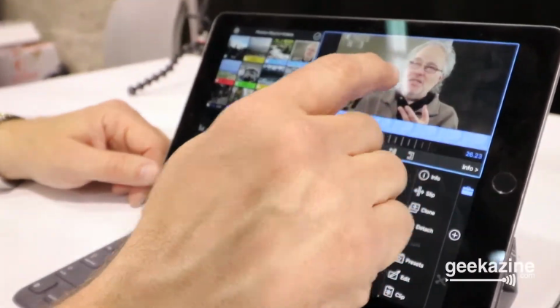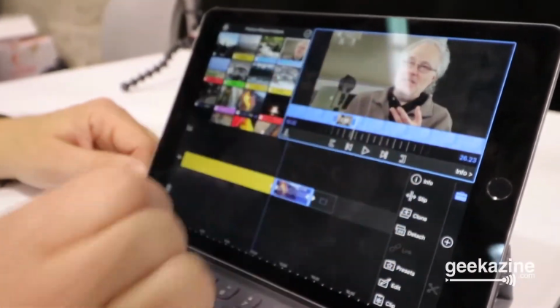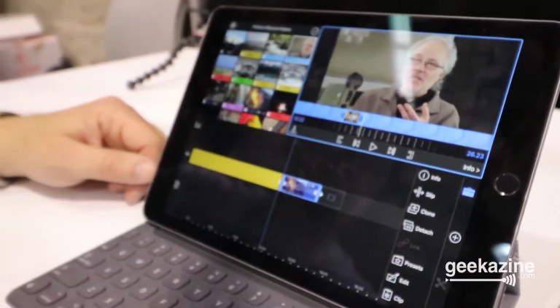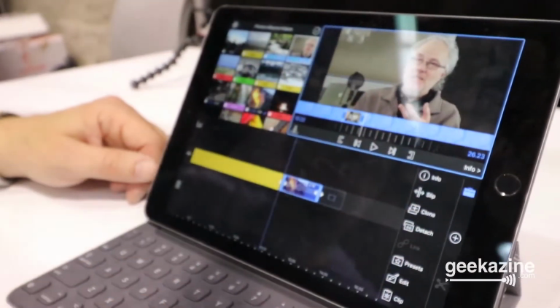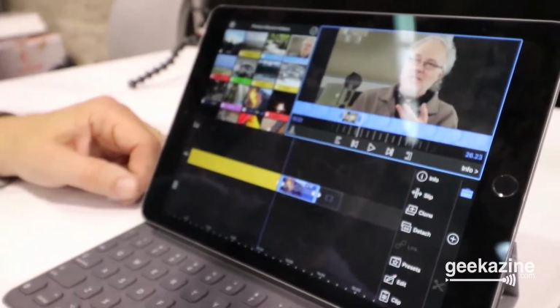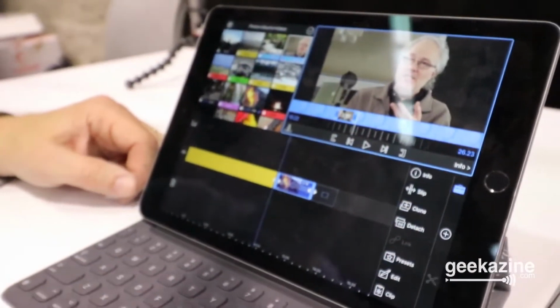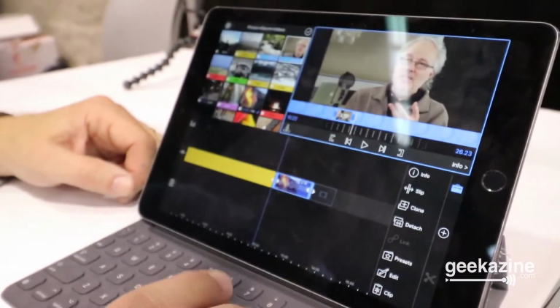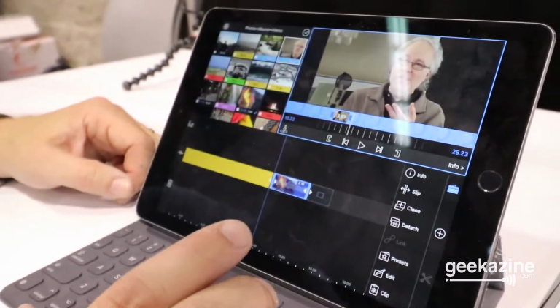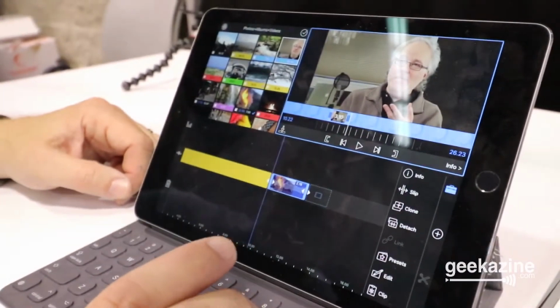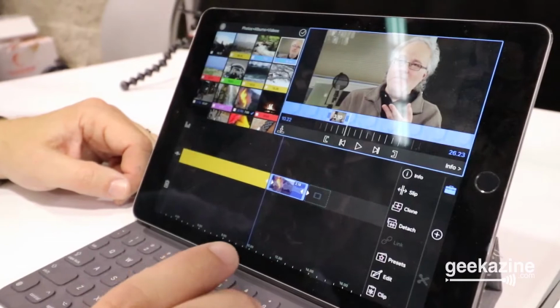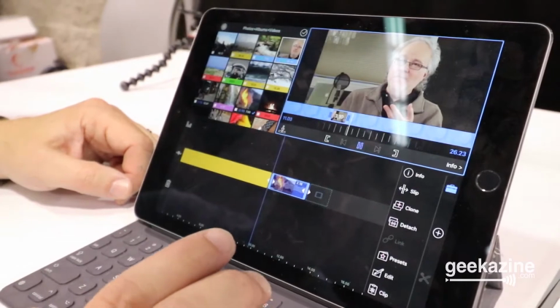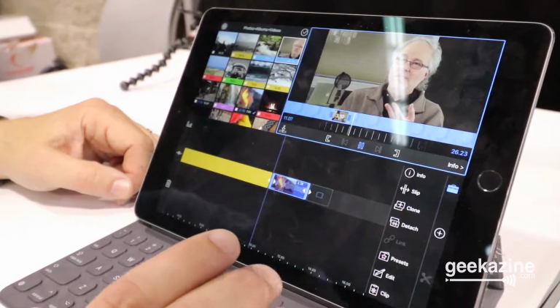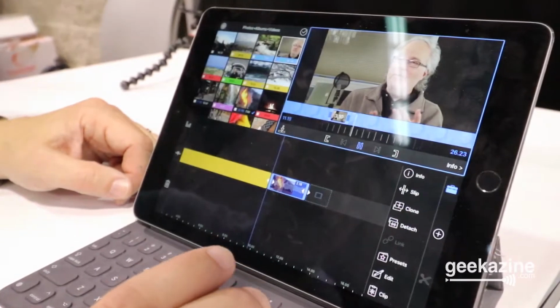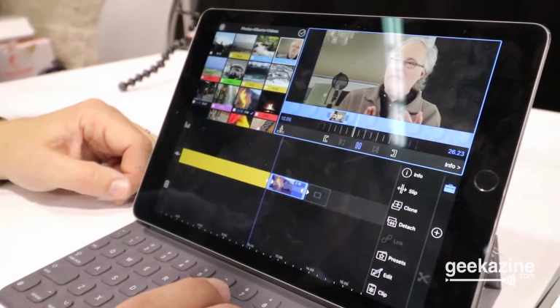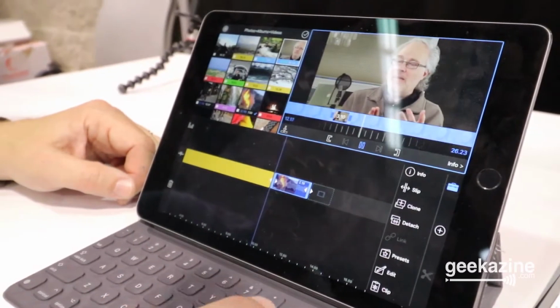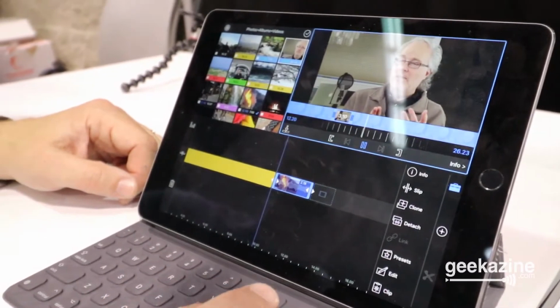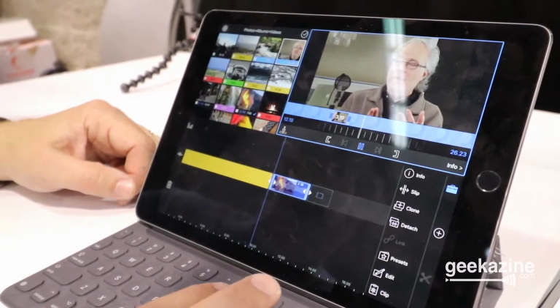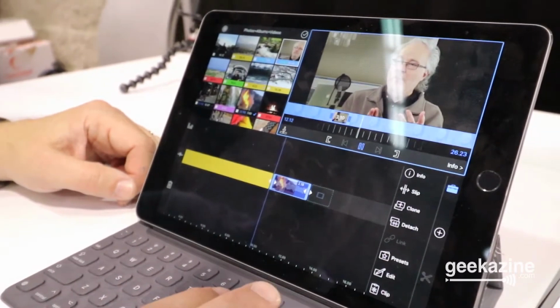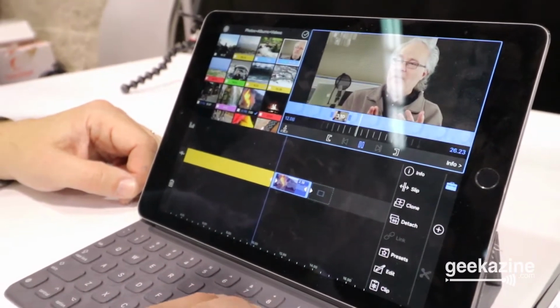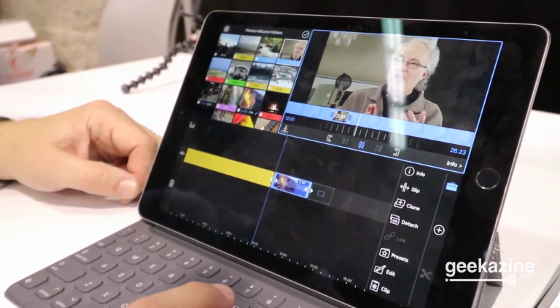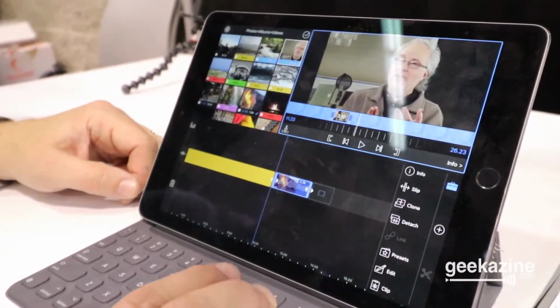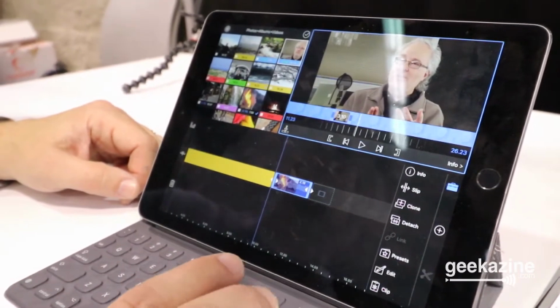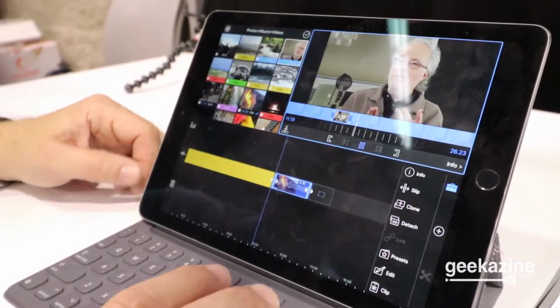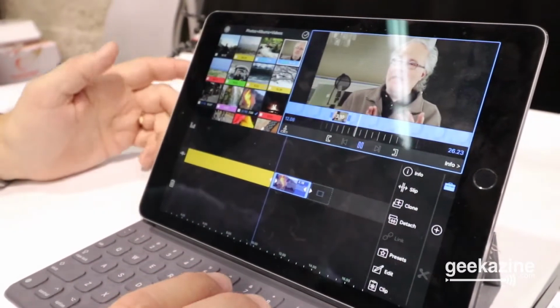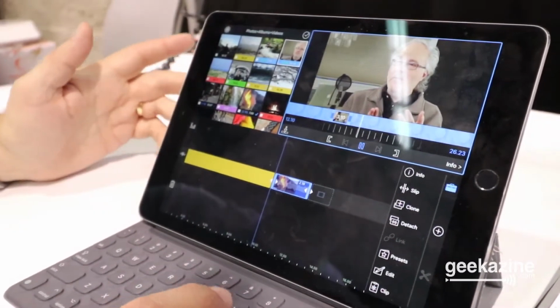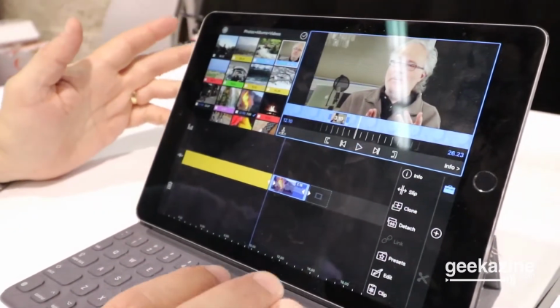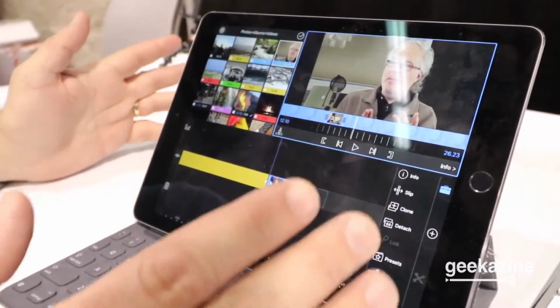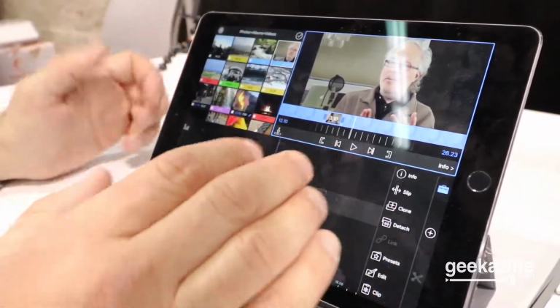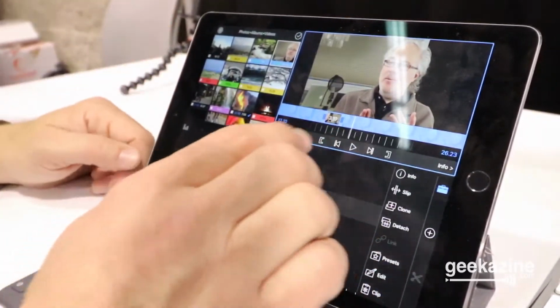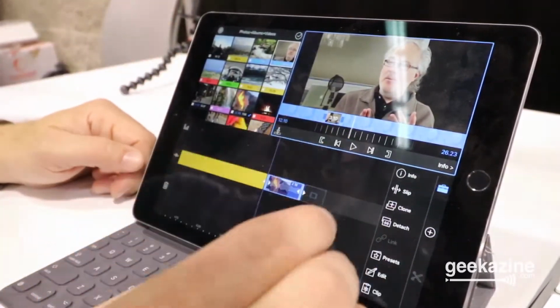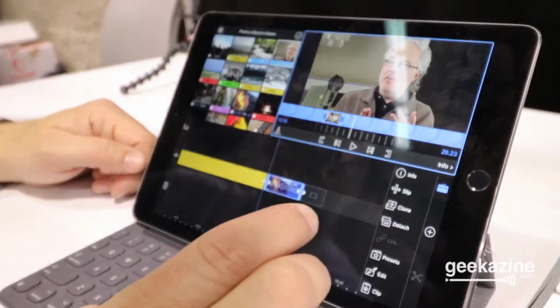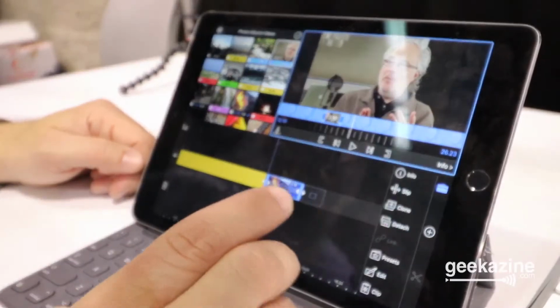You can add graphics overlays, do multi-camera shoots, and add effects as you need to, do color correction, and get exactly the edit you want.